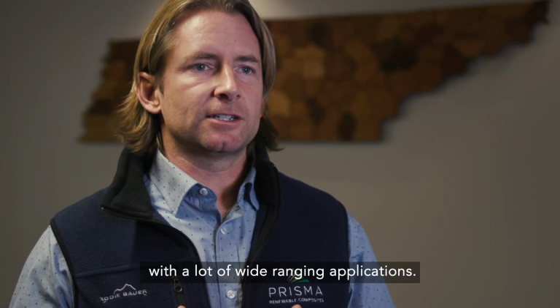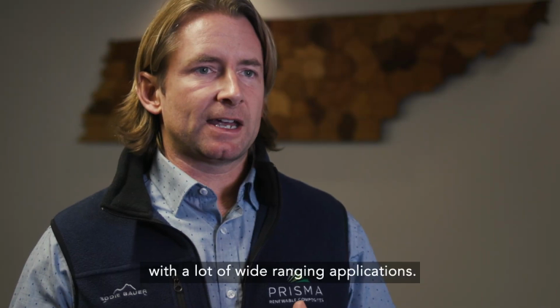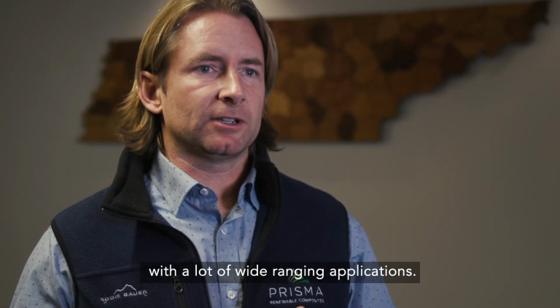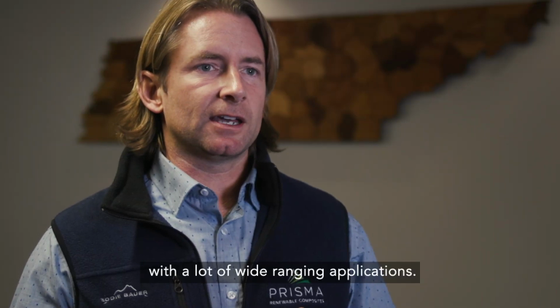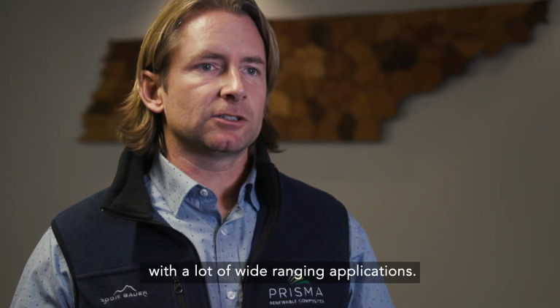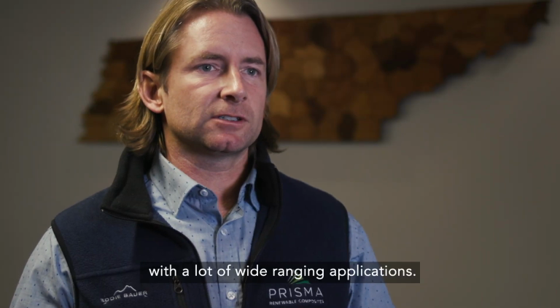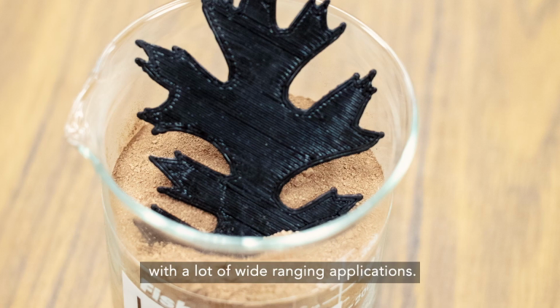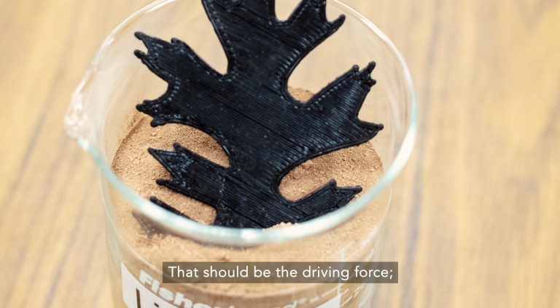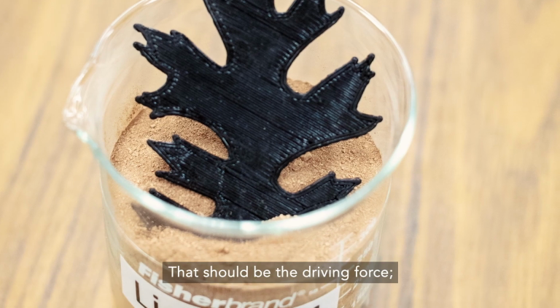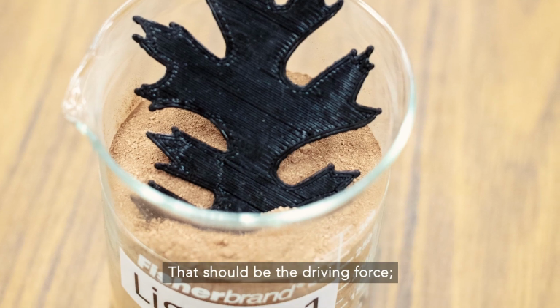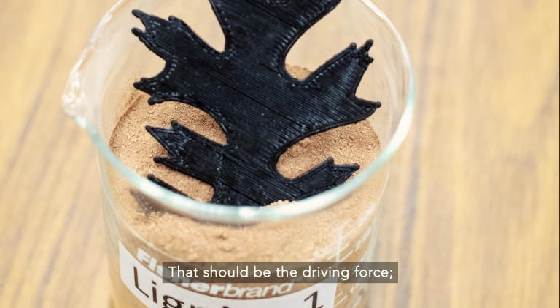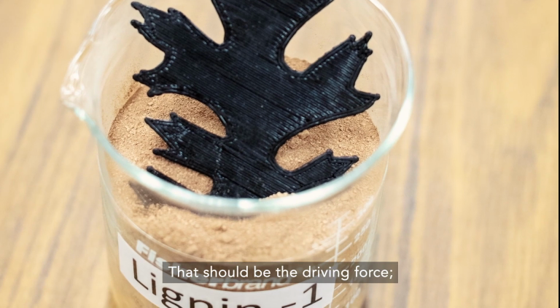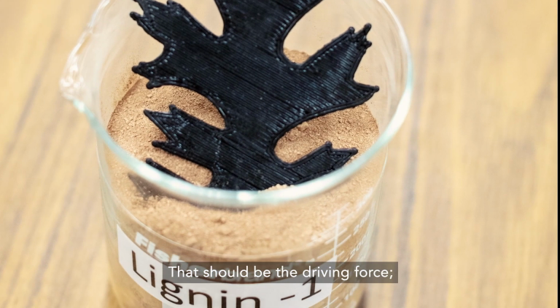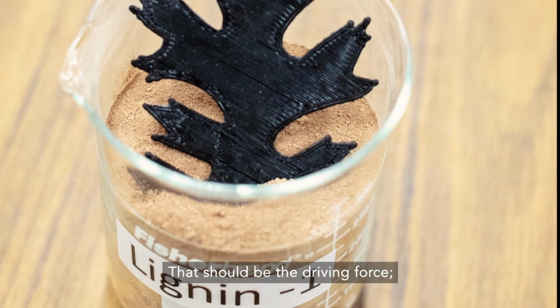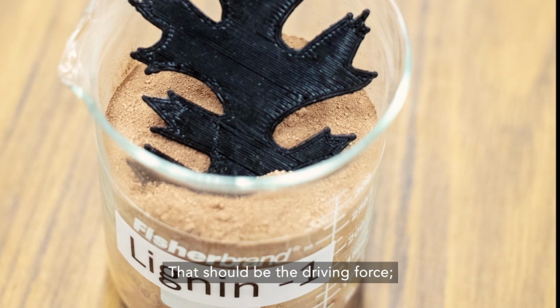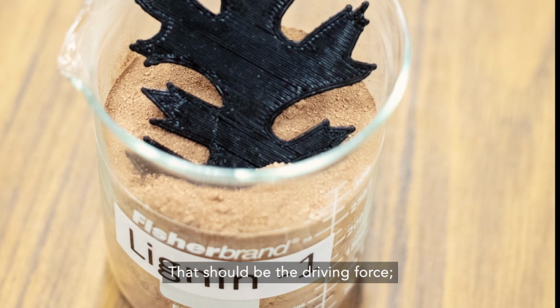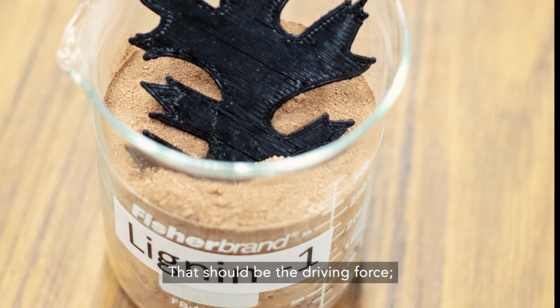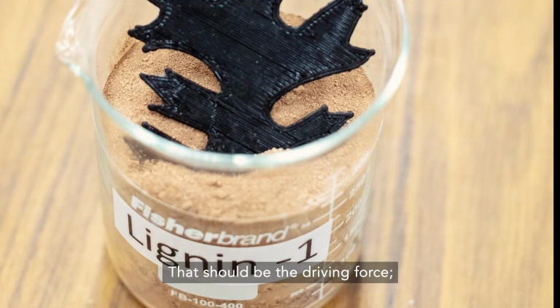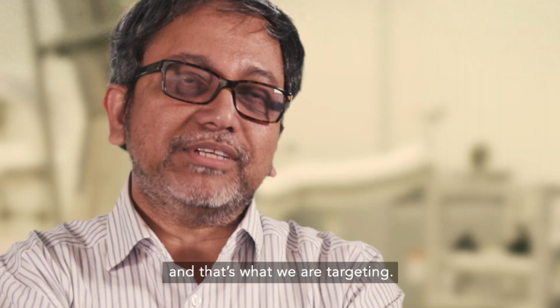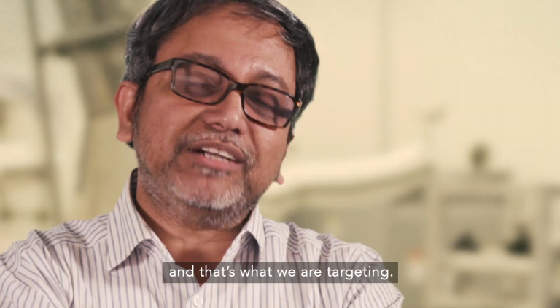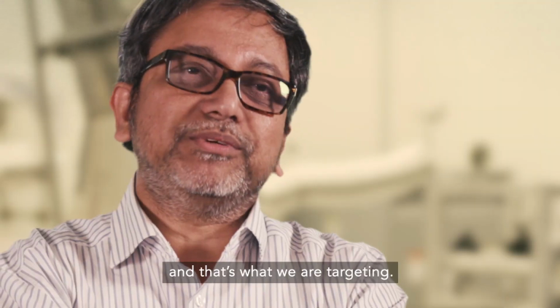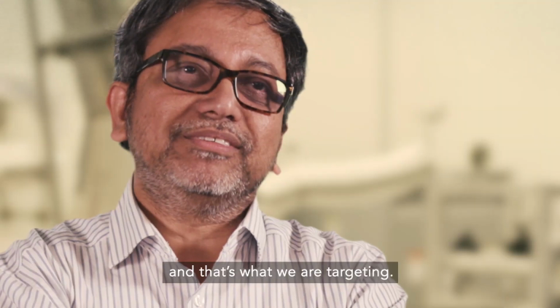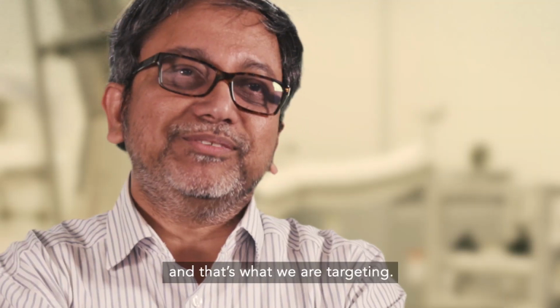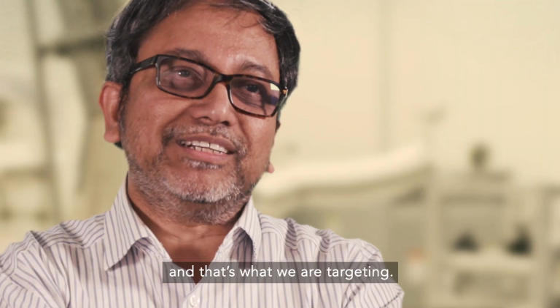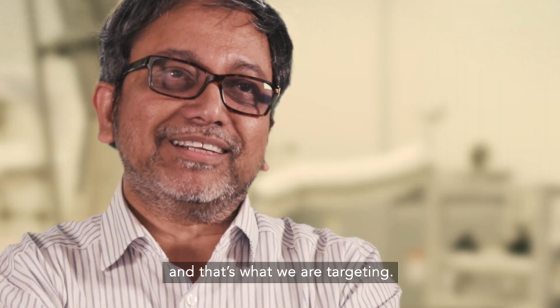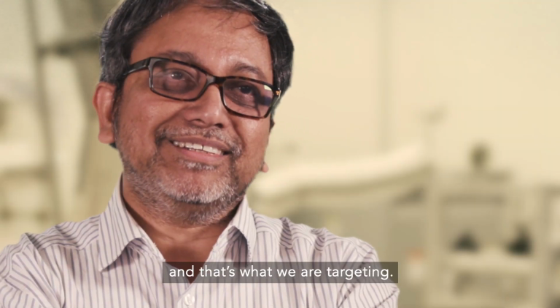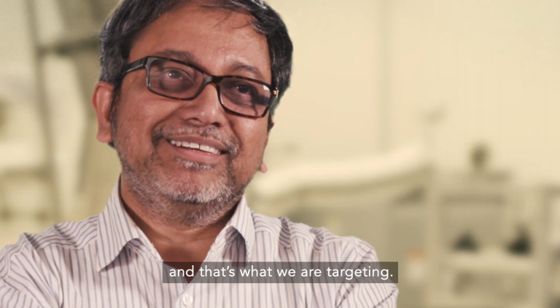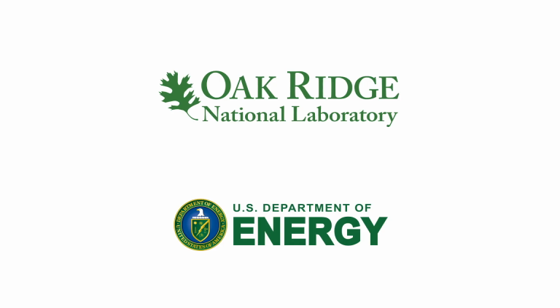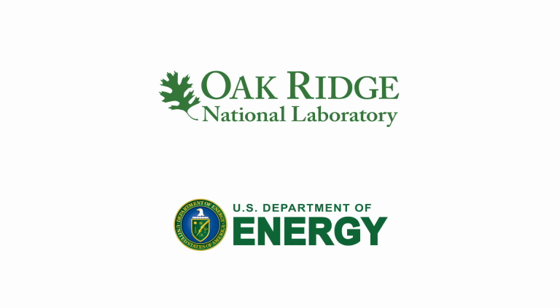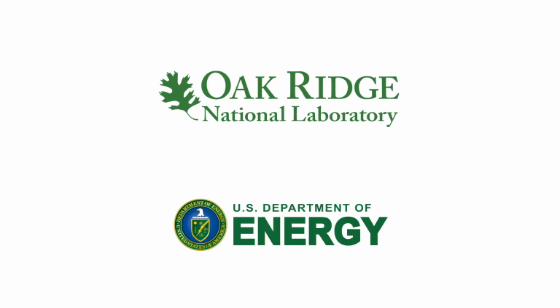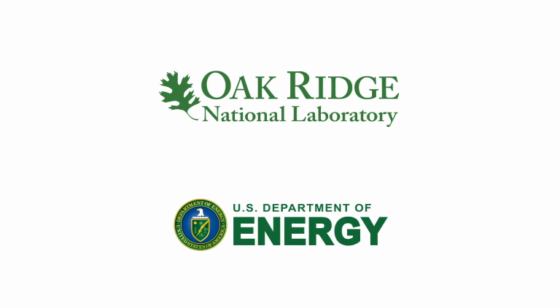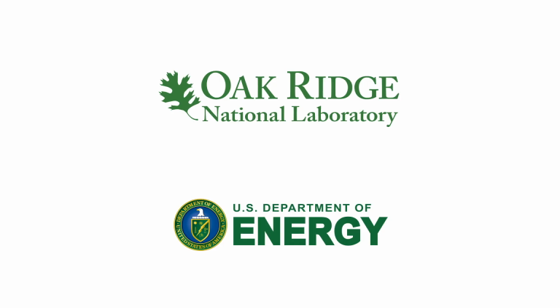That should be the driving force, and that's what we are targeting. Thank you!